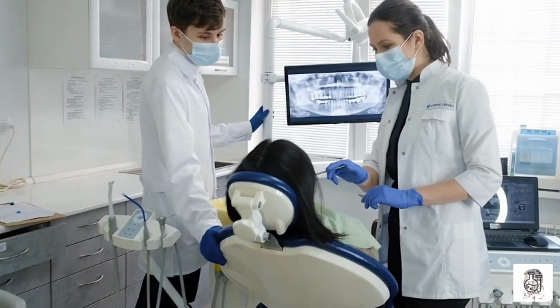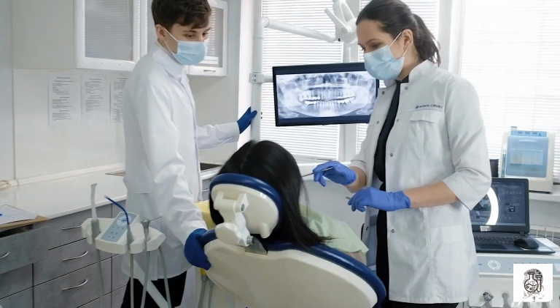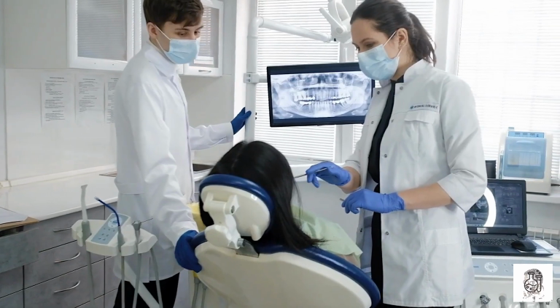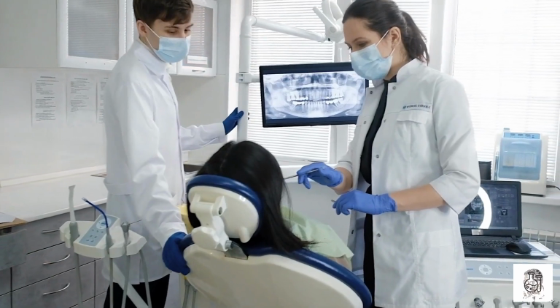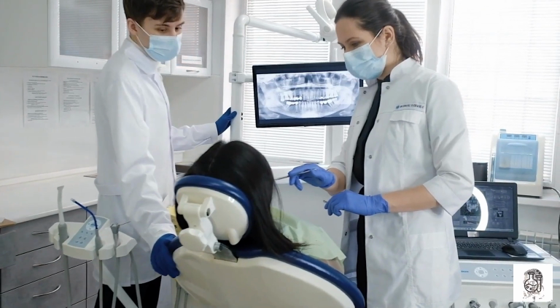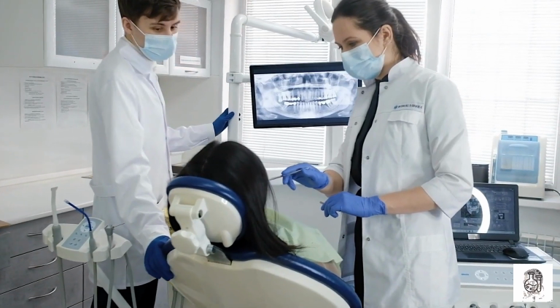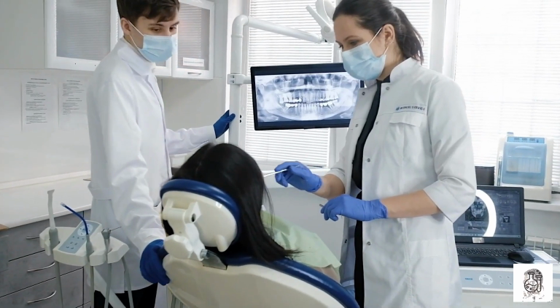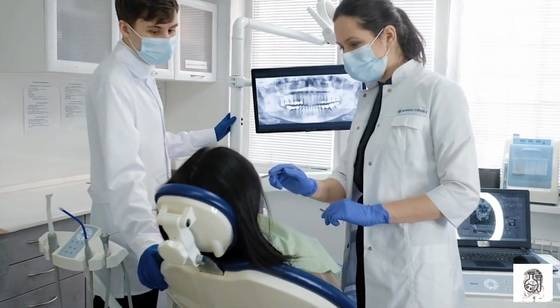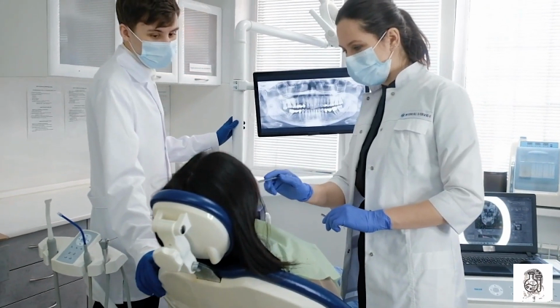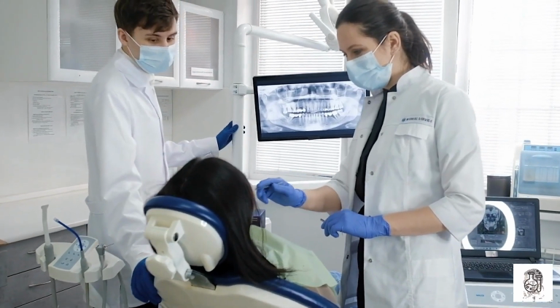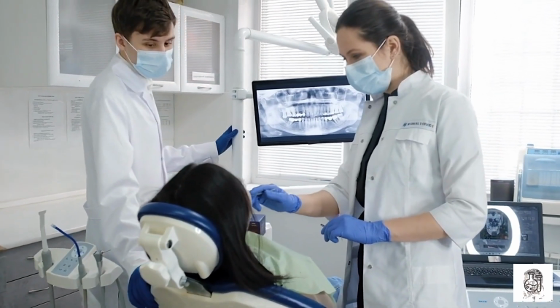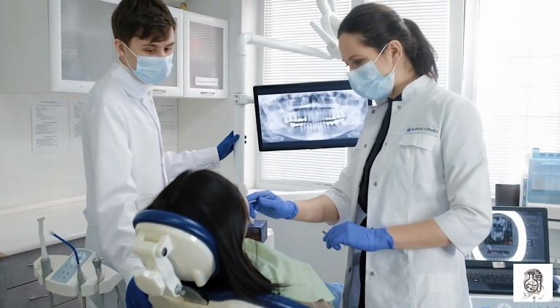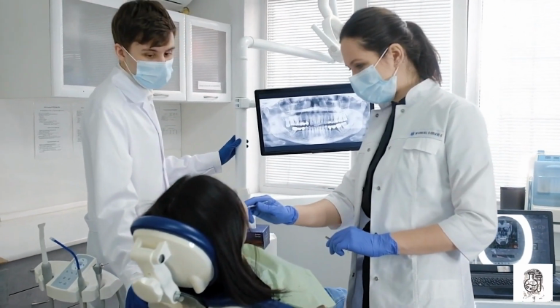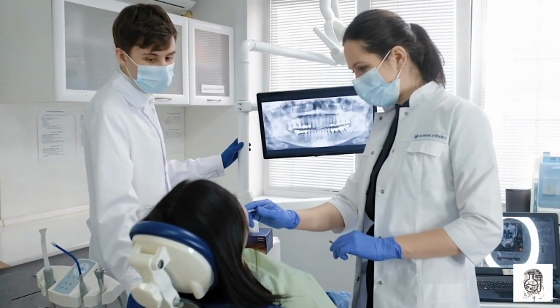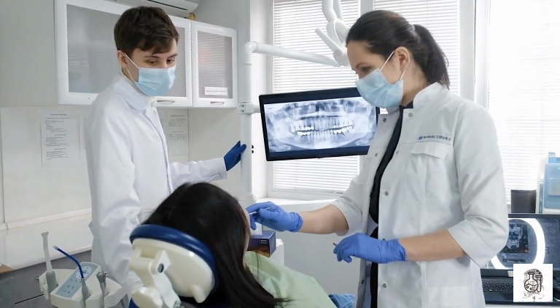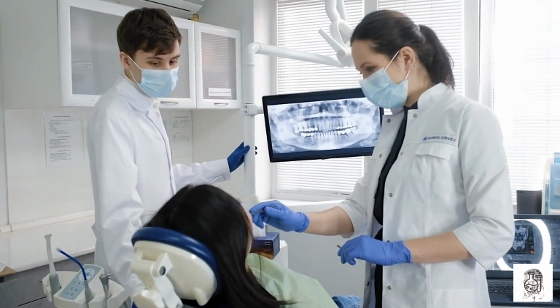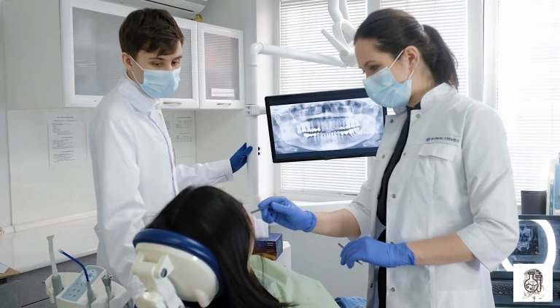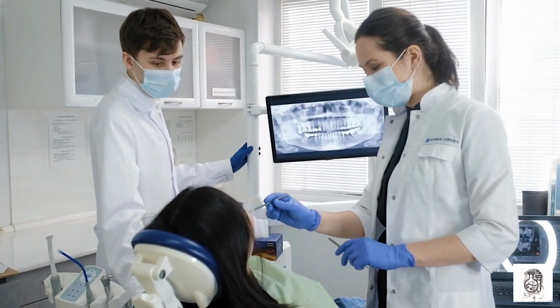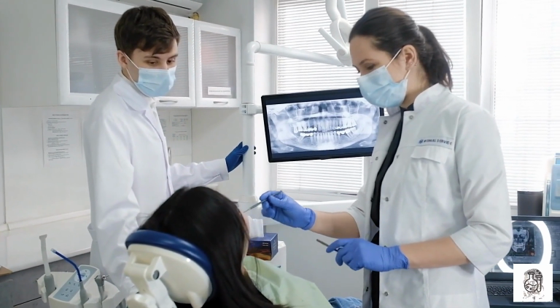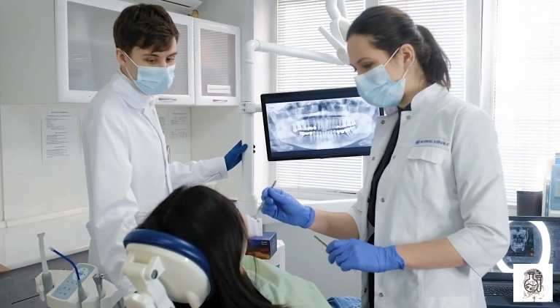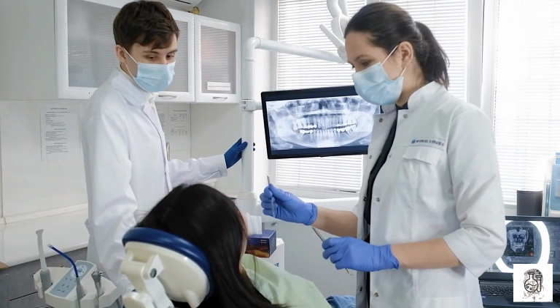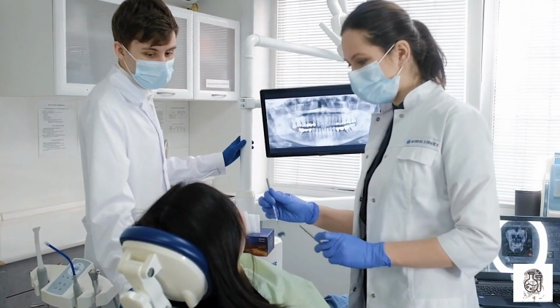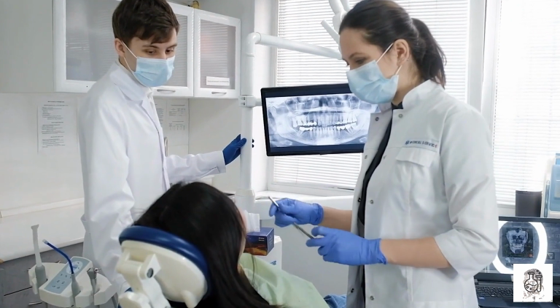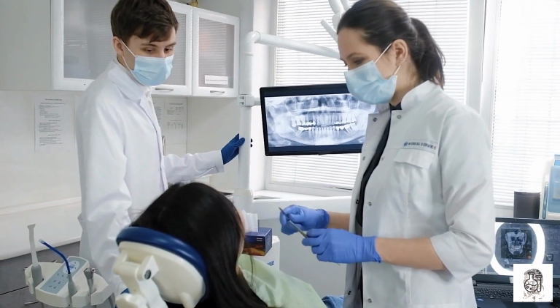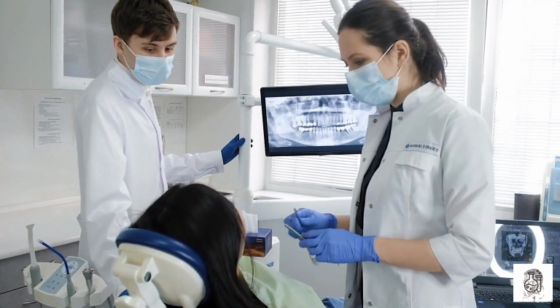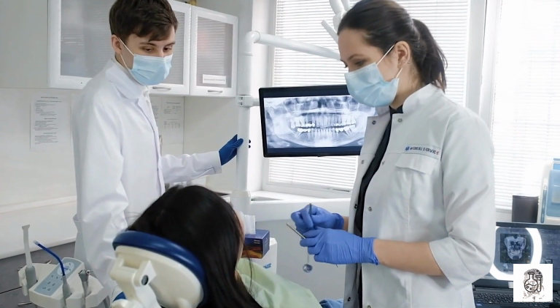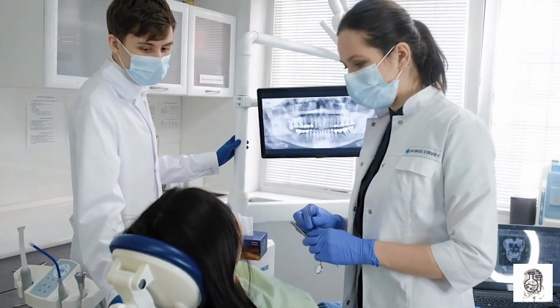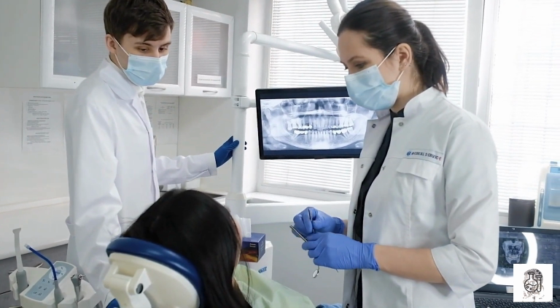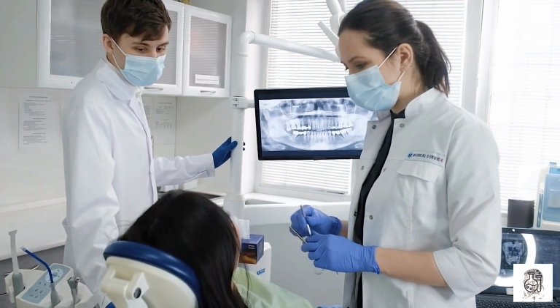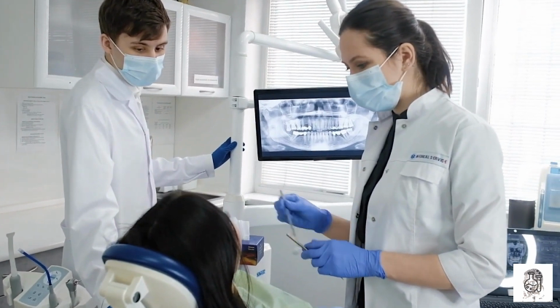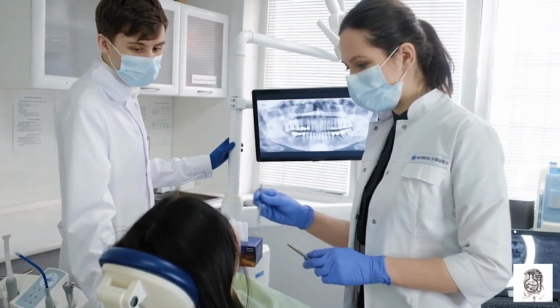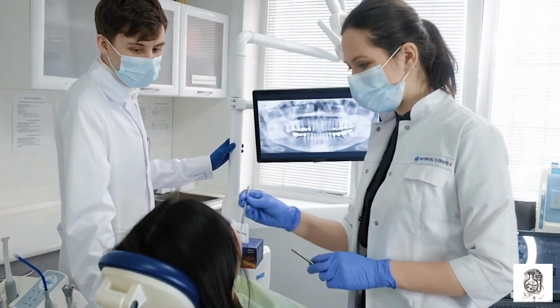Thulium lasers are used to treat a variety of dental conditions, including tooth decay, gum disease, and TMJ.